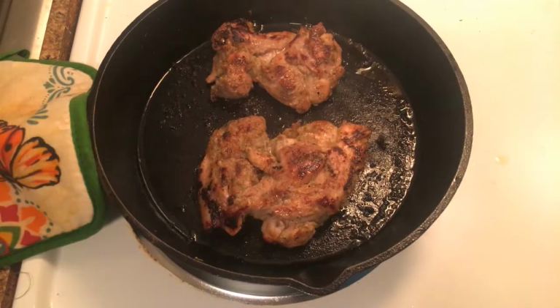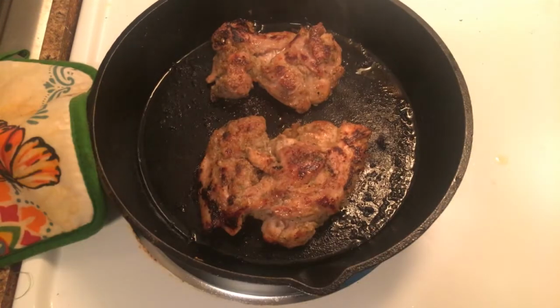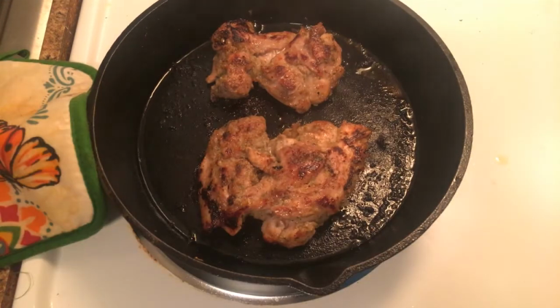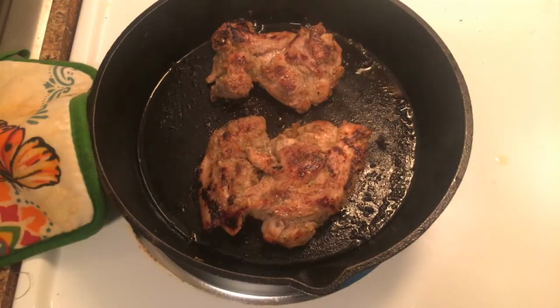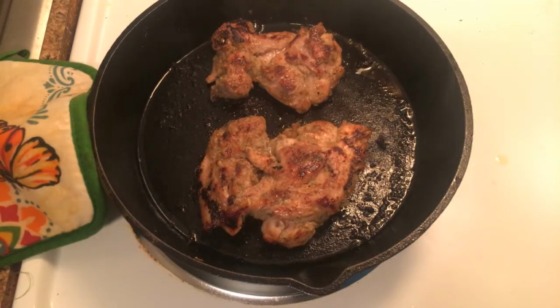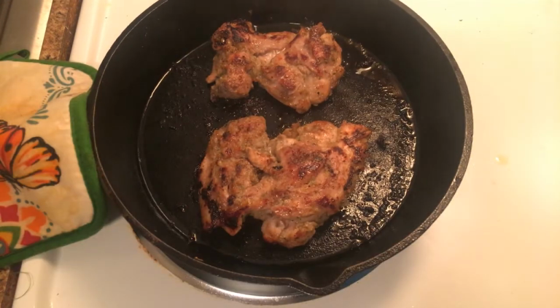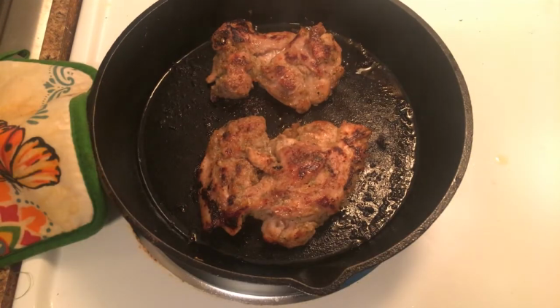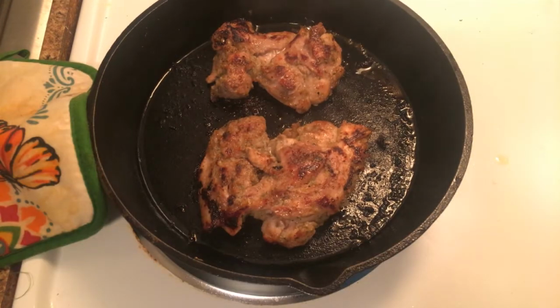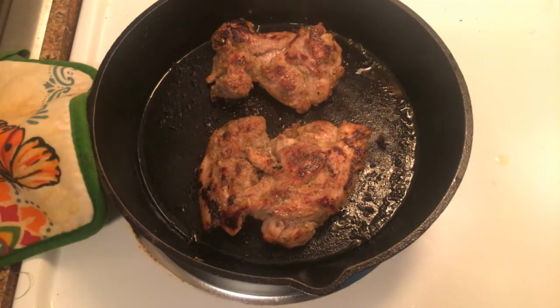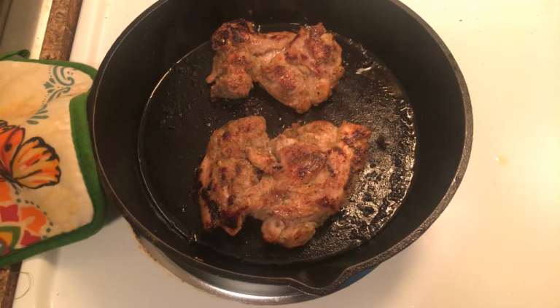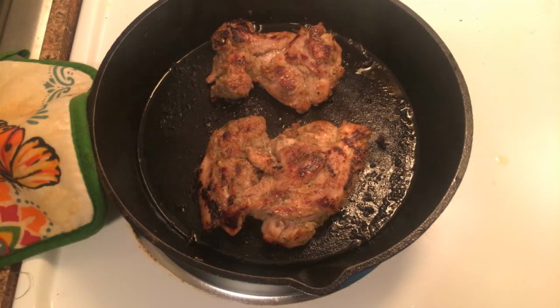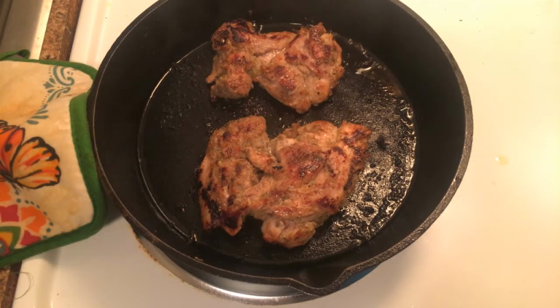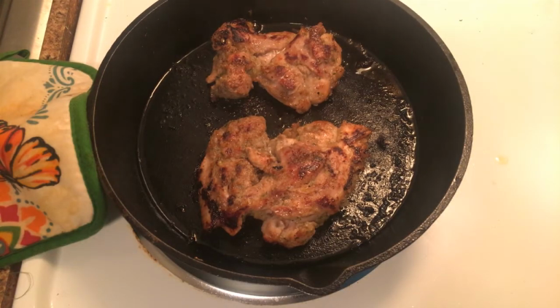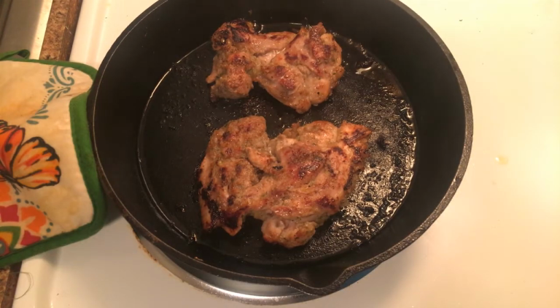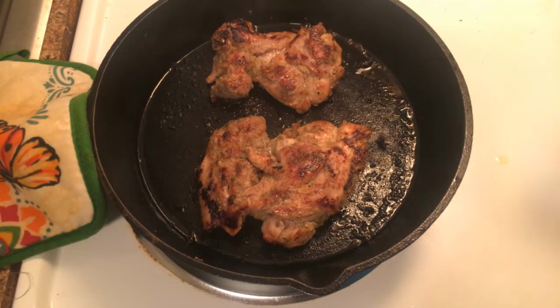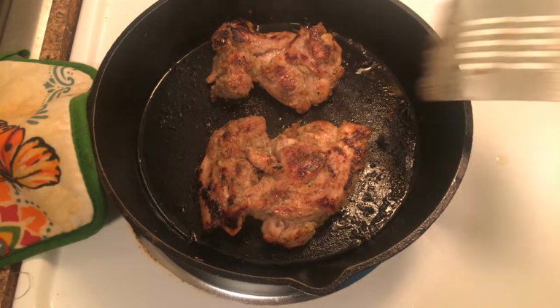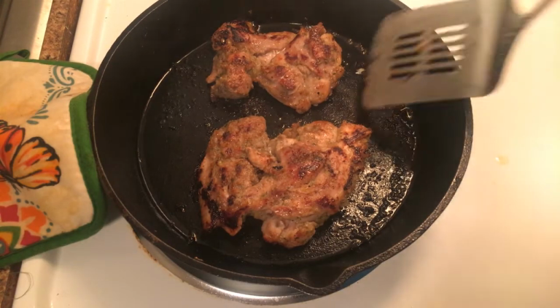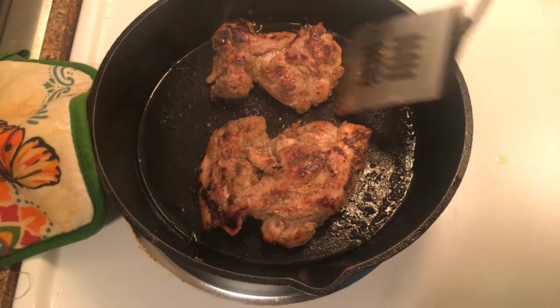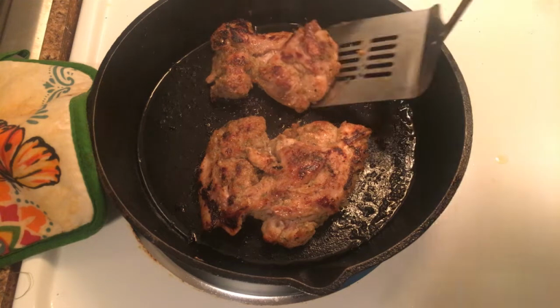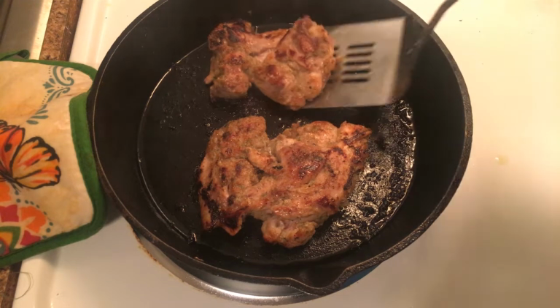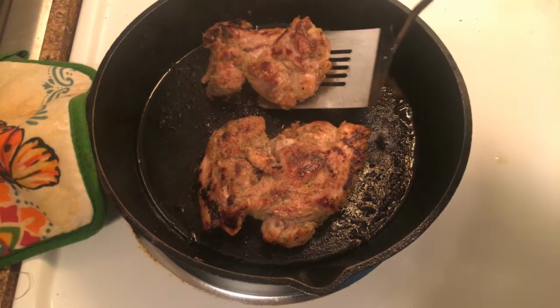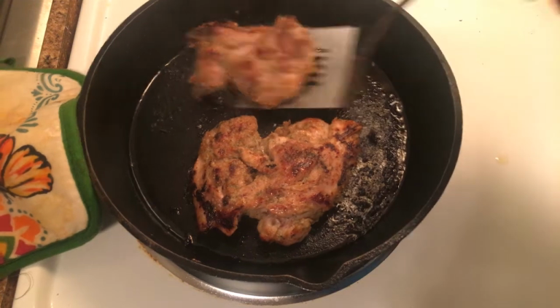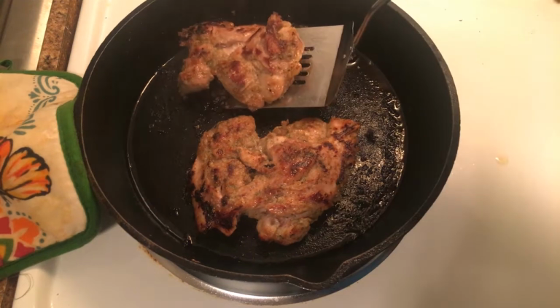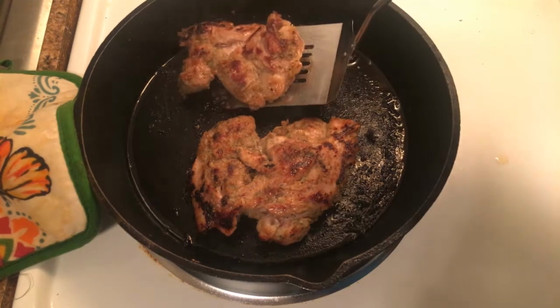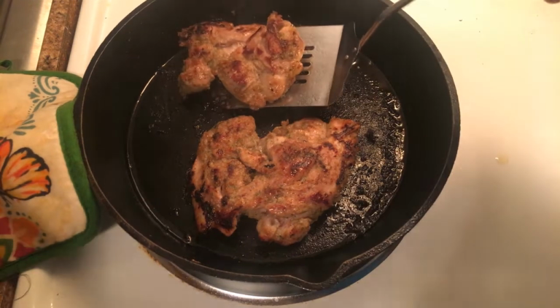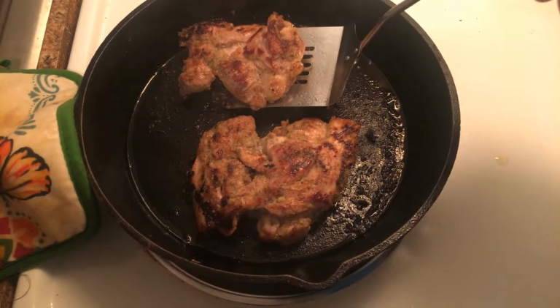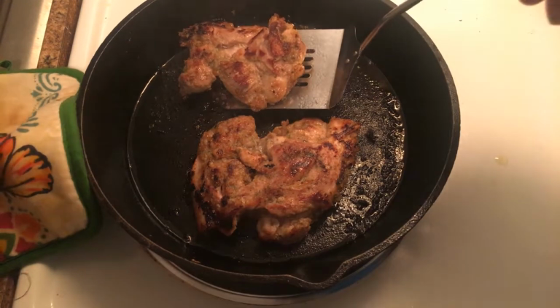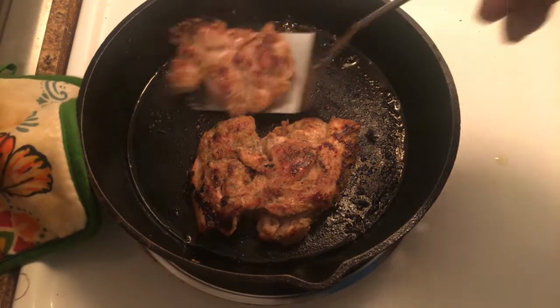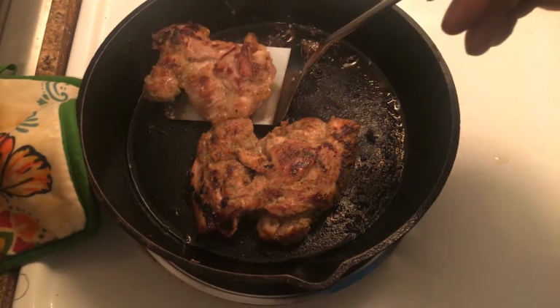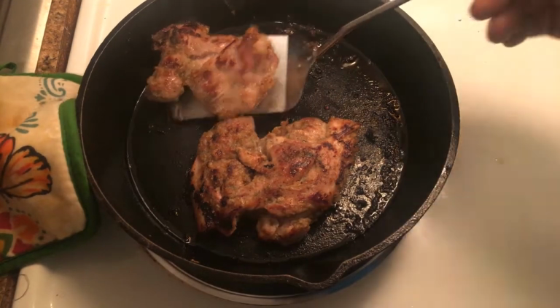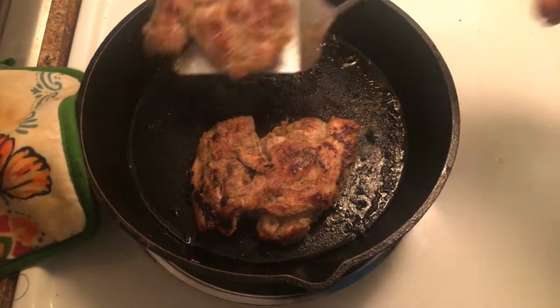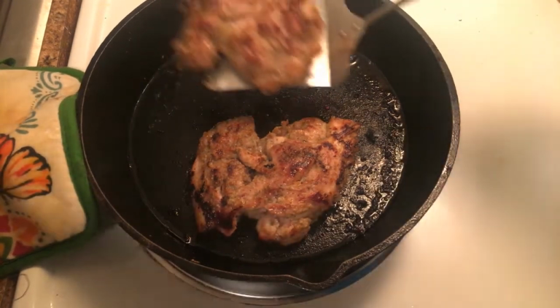As soon as they start looking sexy but aren't cooked all the way through, we're going to move to our cutting board and slice them up.